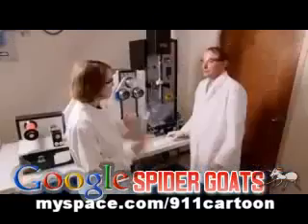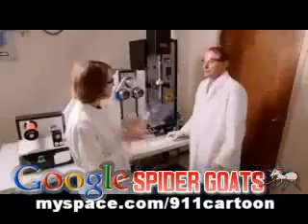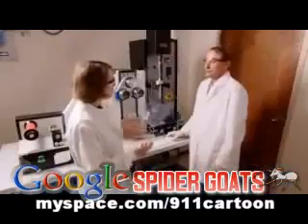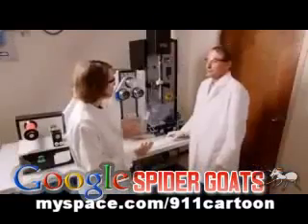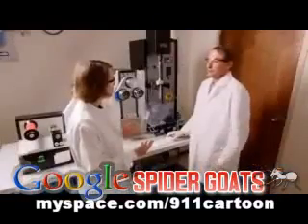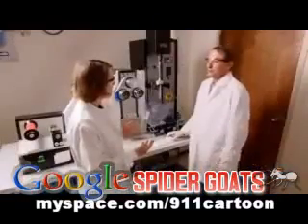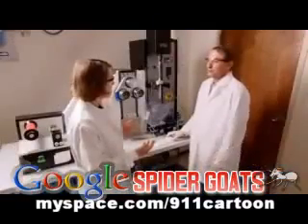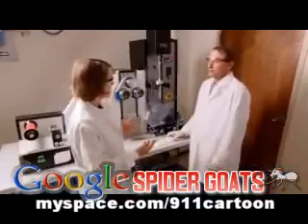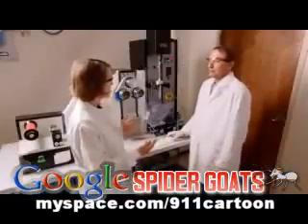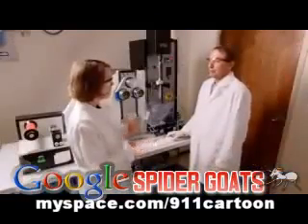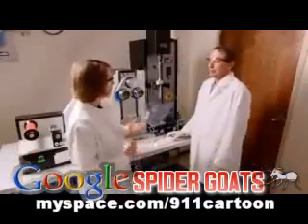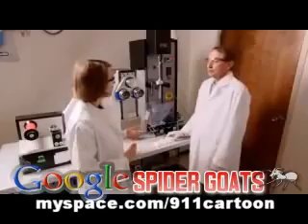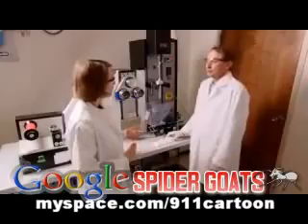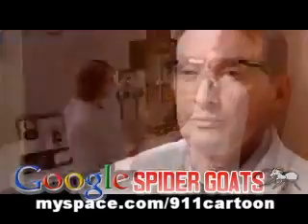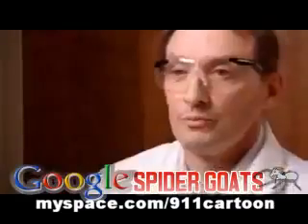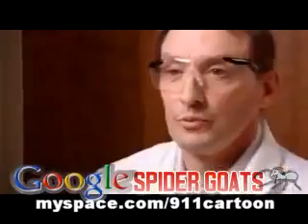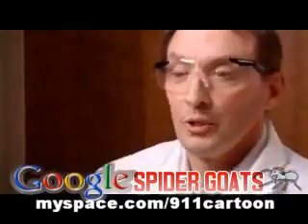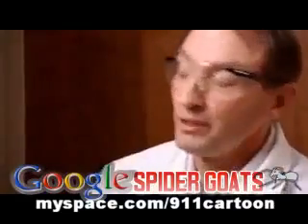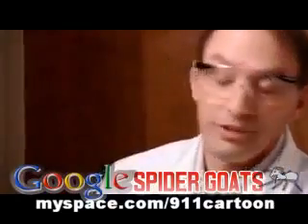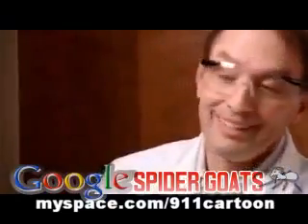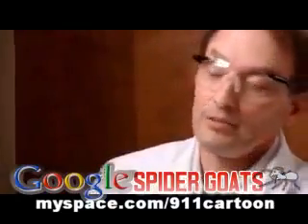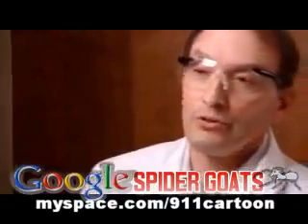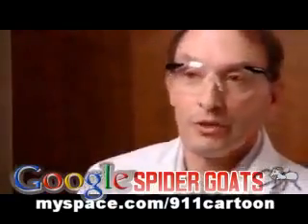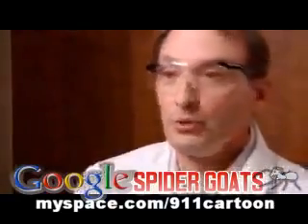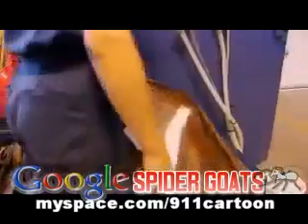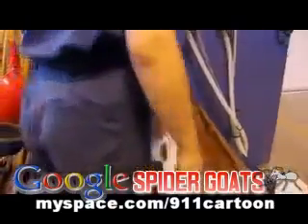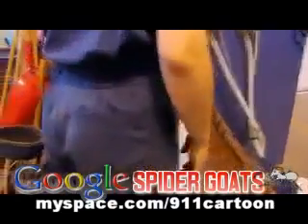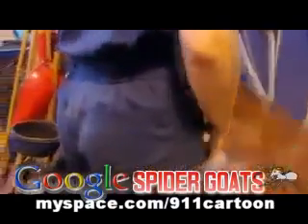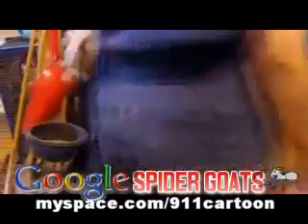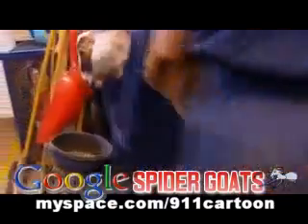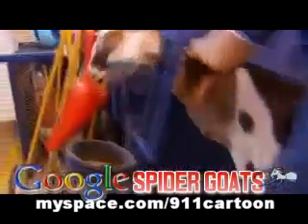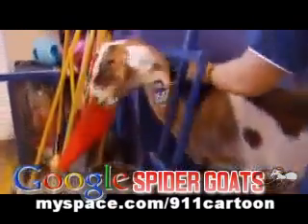You don't notice that there's anything peculiar about the goats in any other respect? We don't see any differences in the goat, and the goats behave absolutely normally.